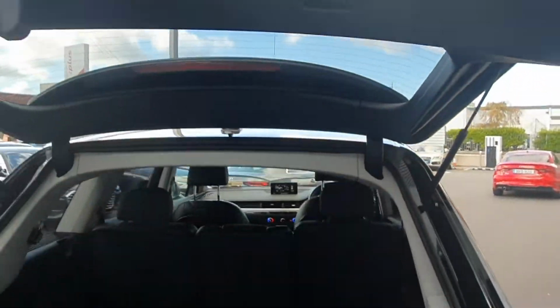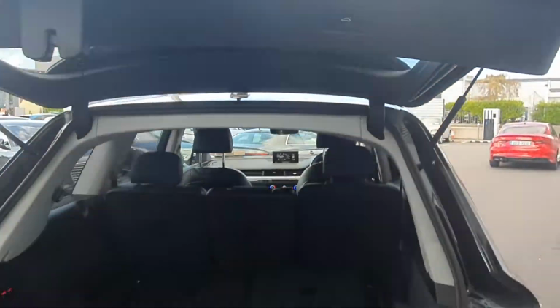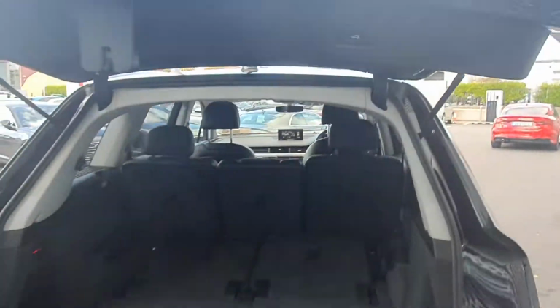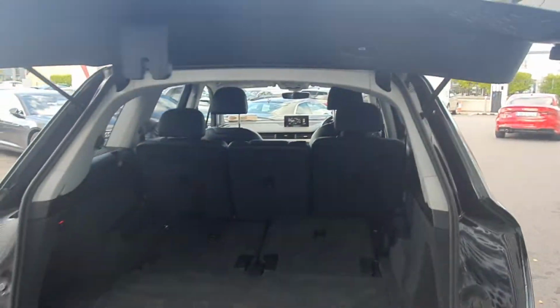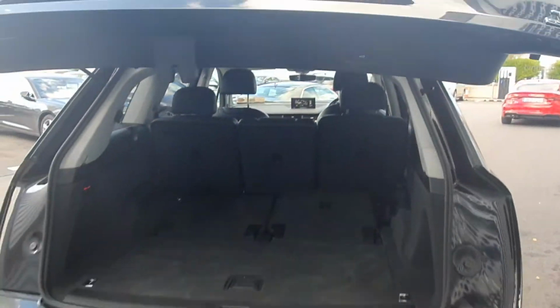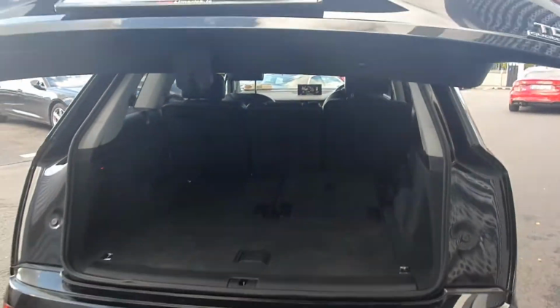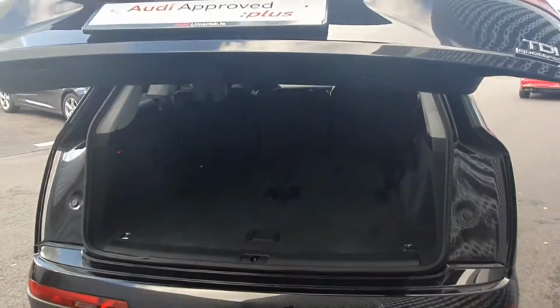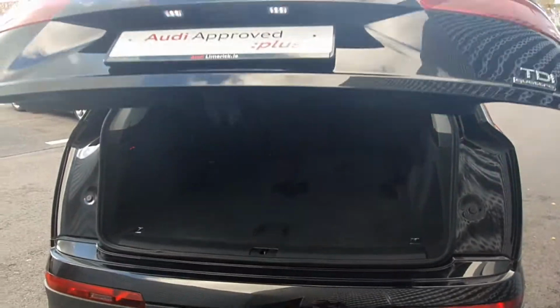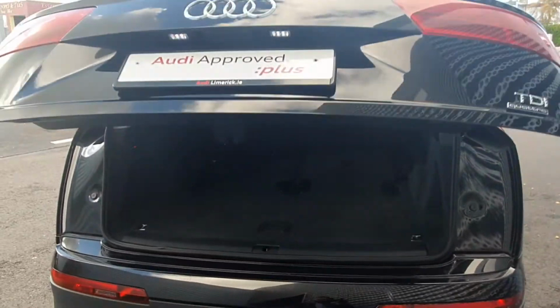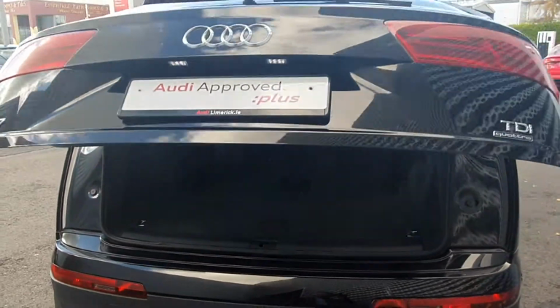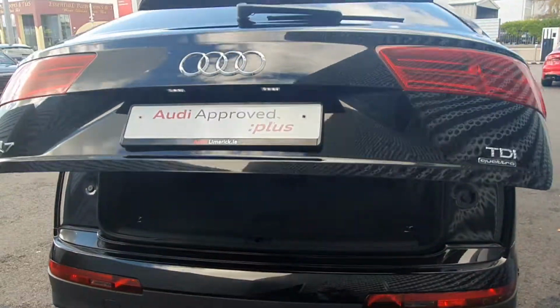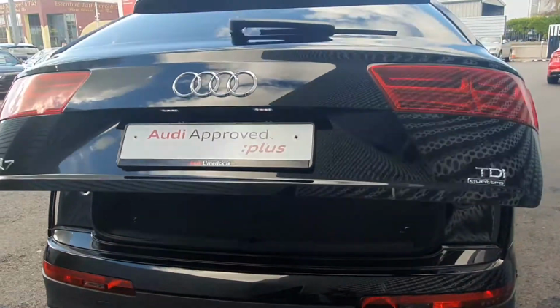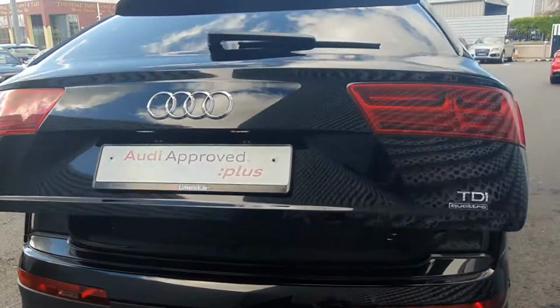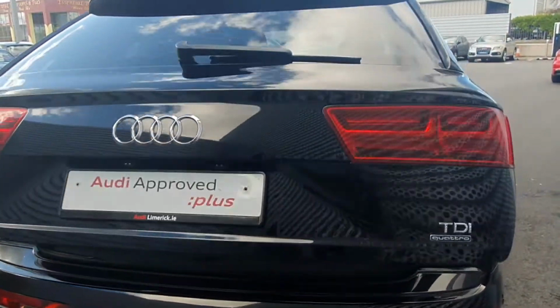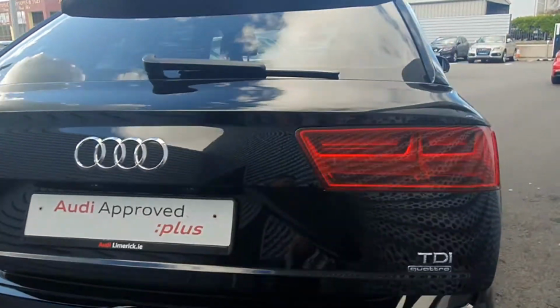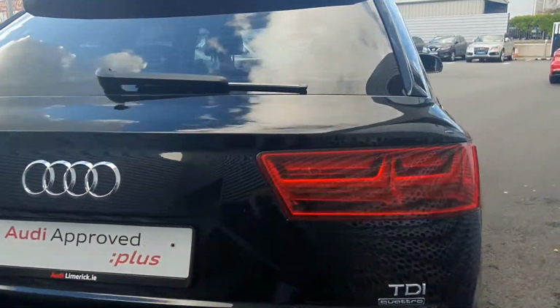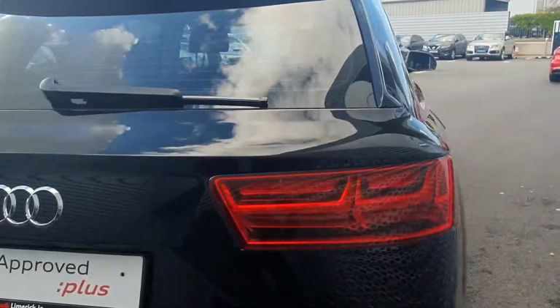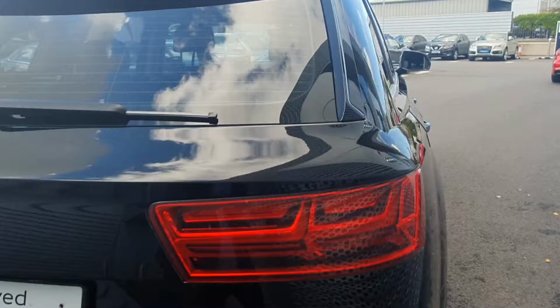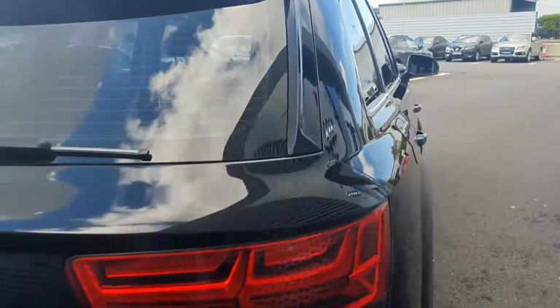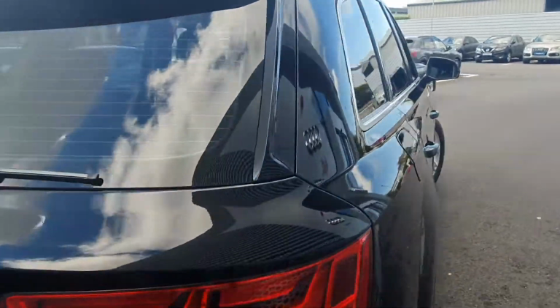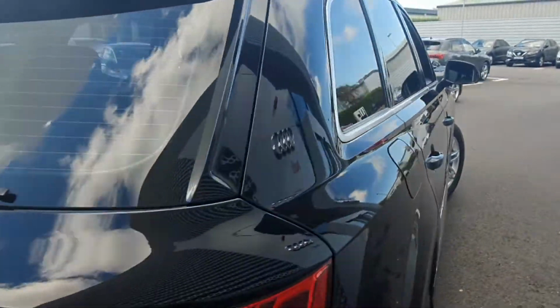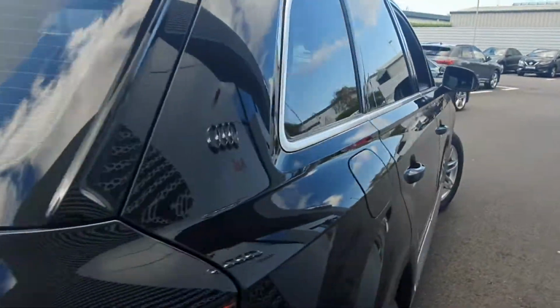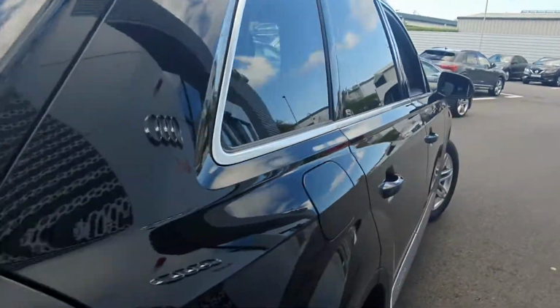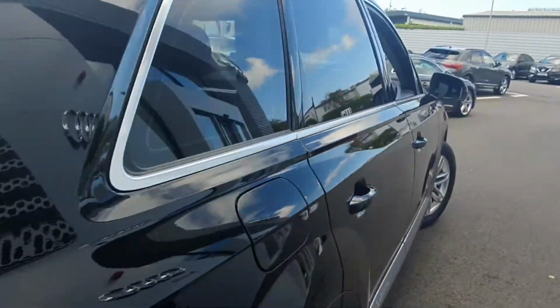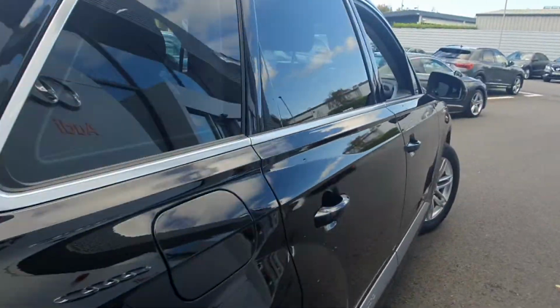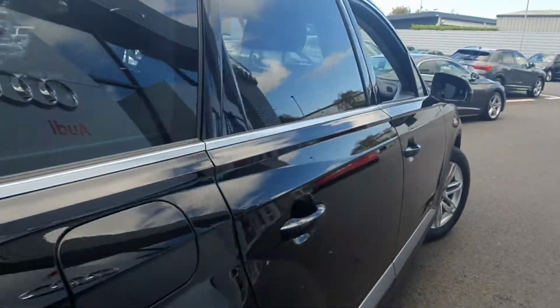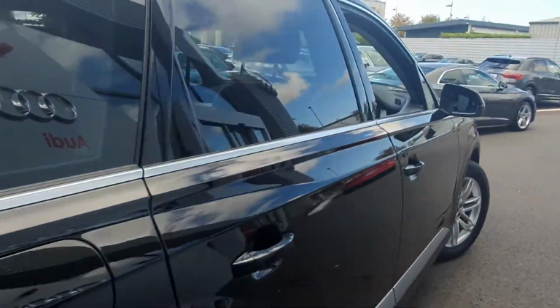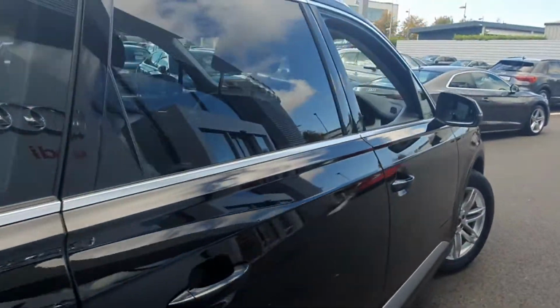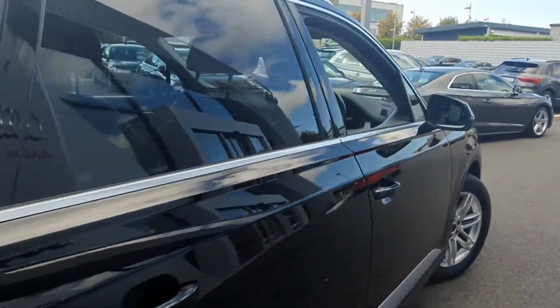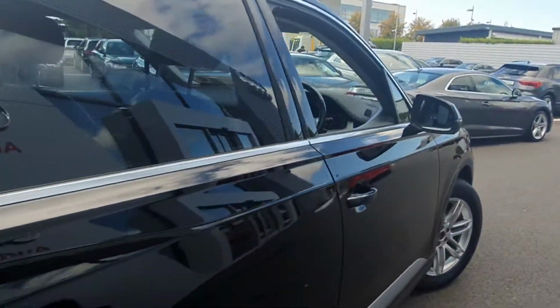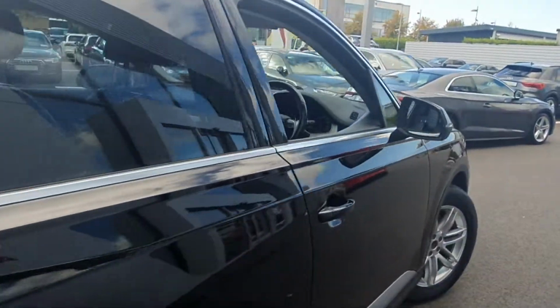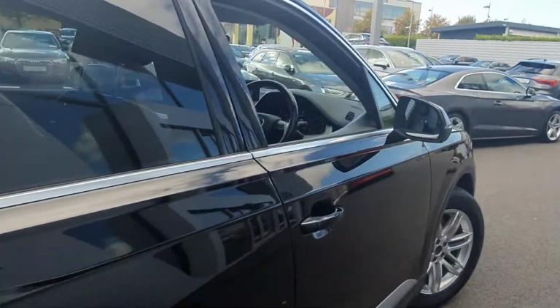The vehicle is going to come with a full 12-month Audi approved plus warranty with long life service intervals.